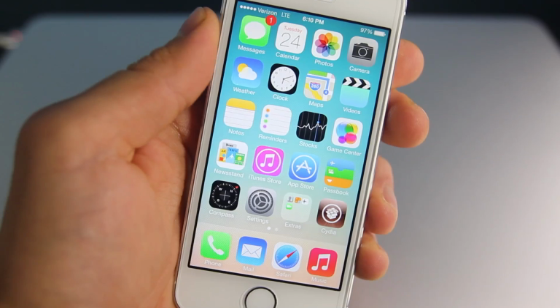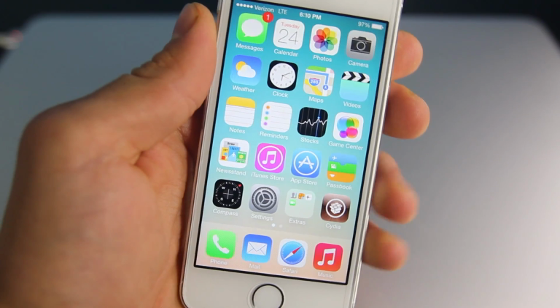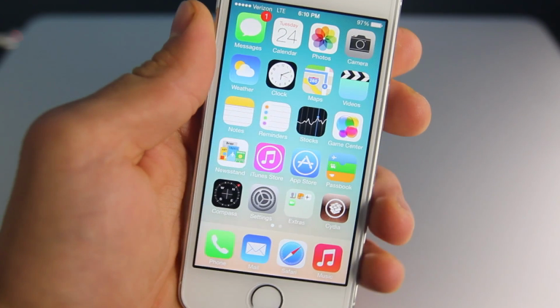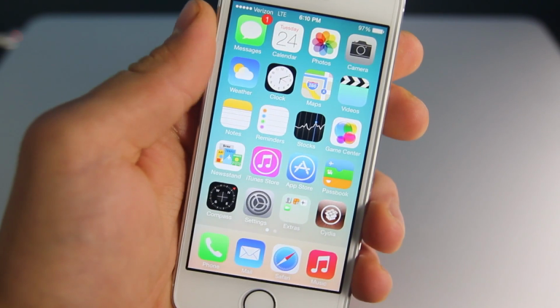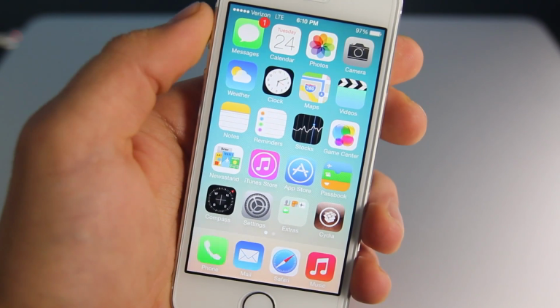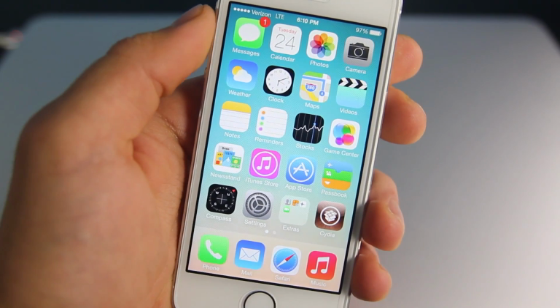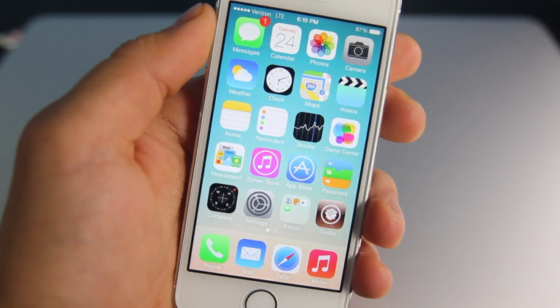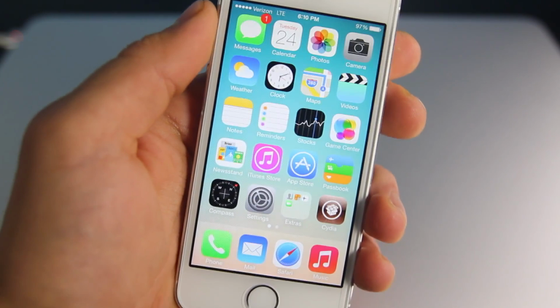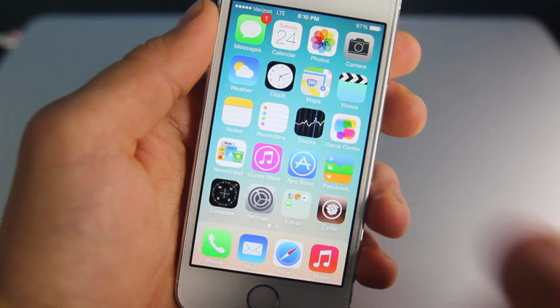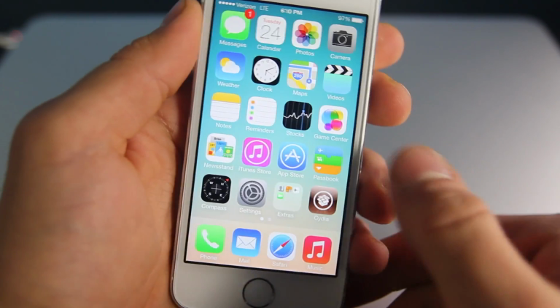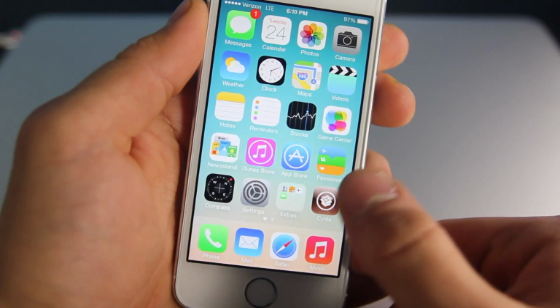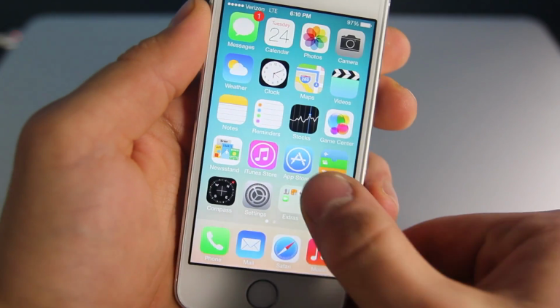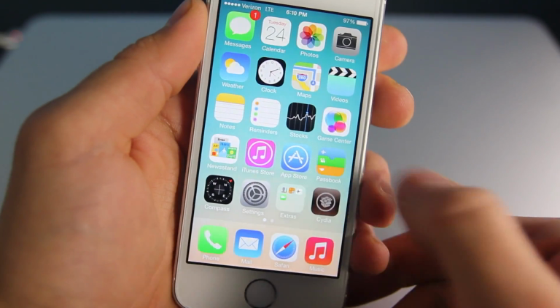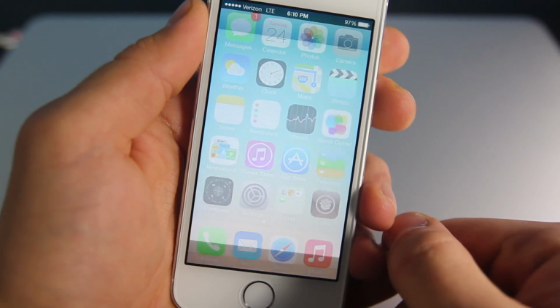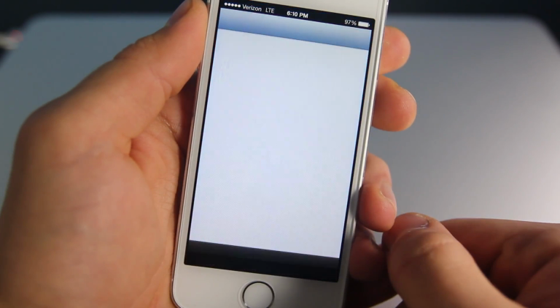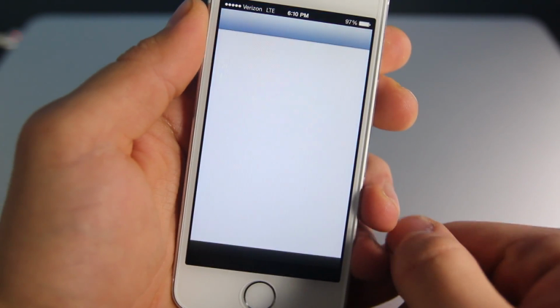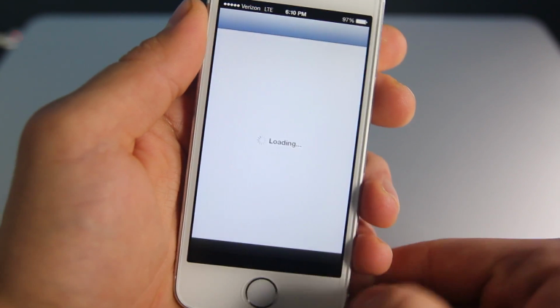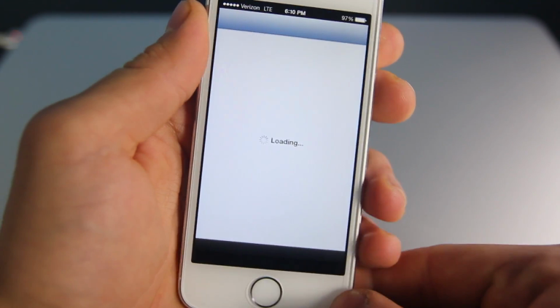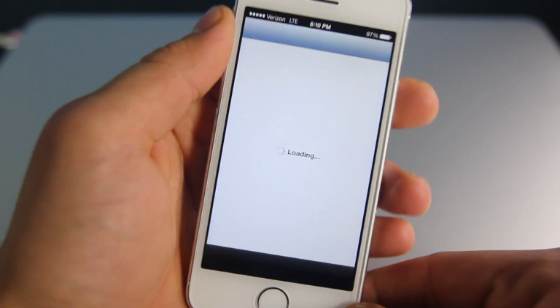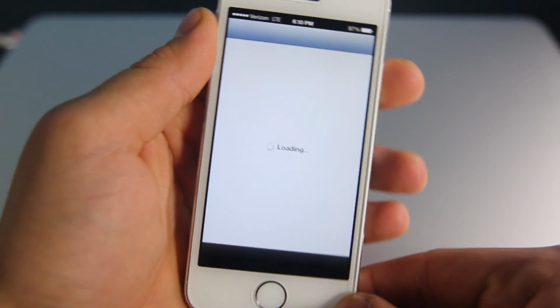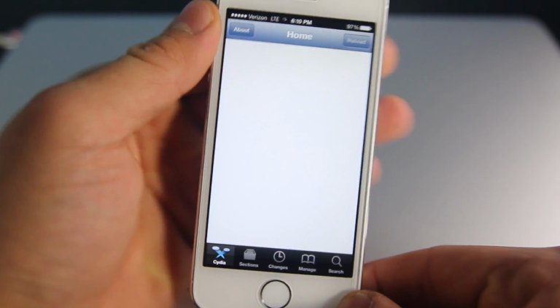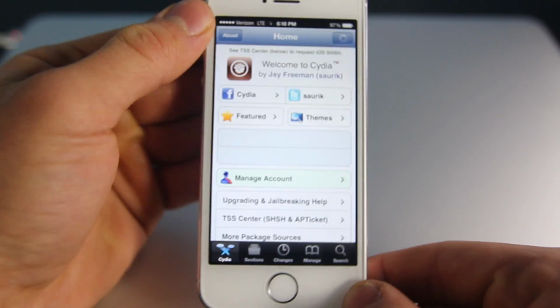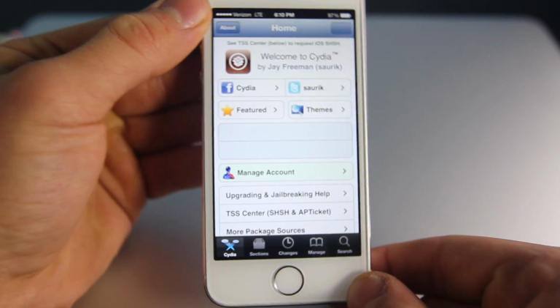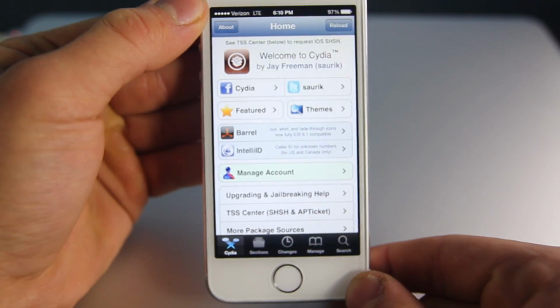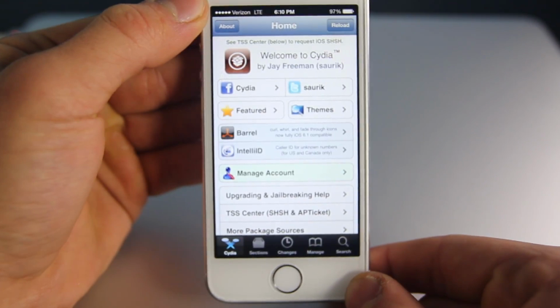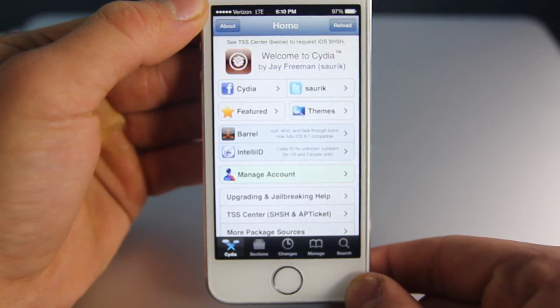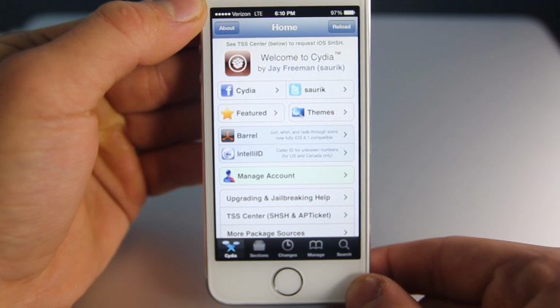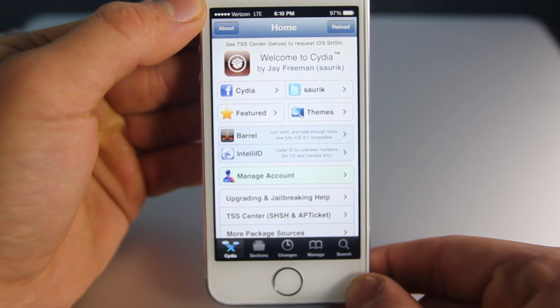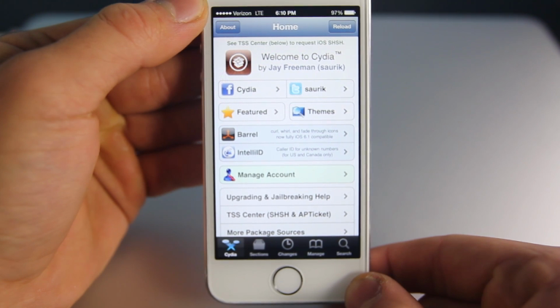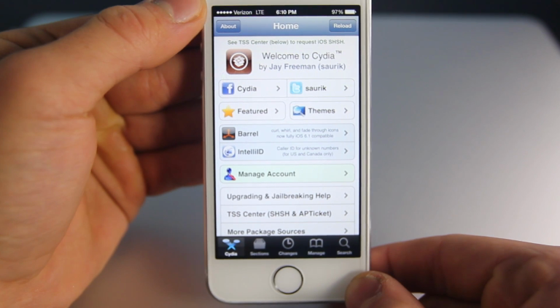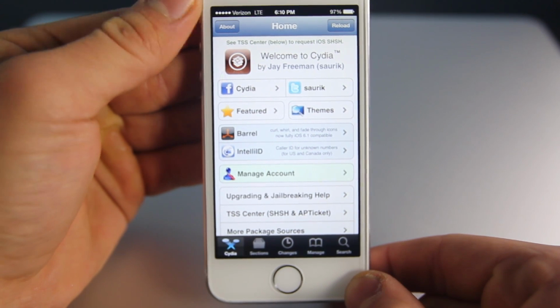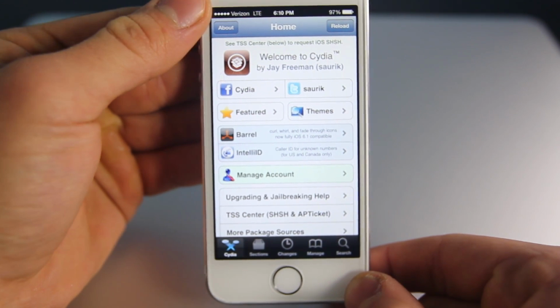Hey guys, Merry Christmas! I just want to let you guys all know that. And just a little update for you: Cydia was just updated to iOS 7 specifications.